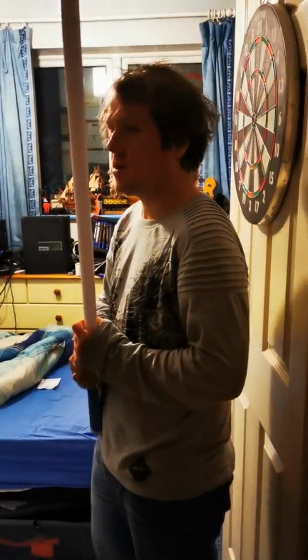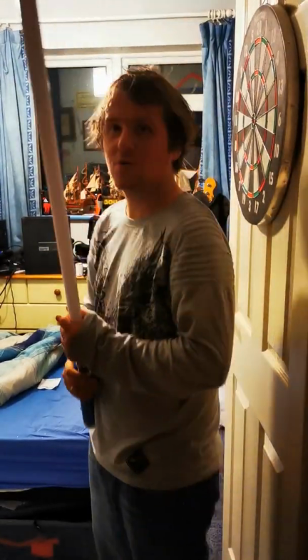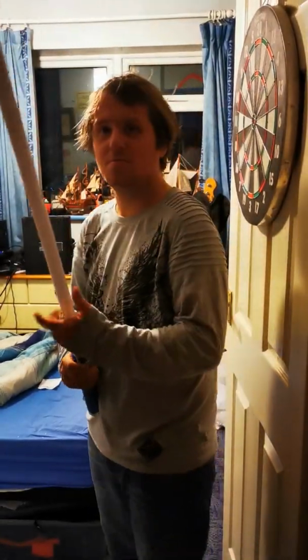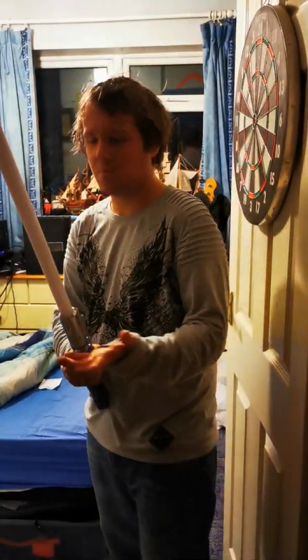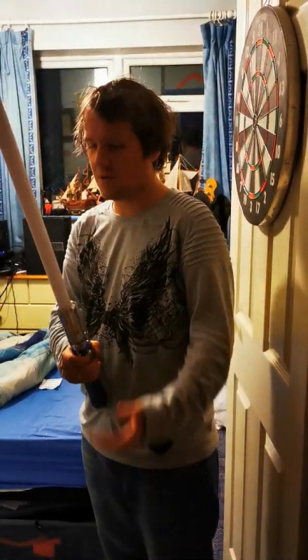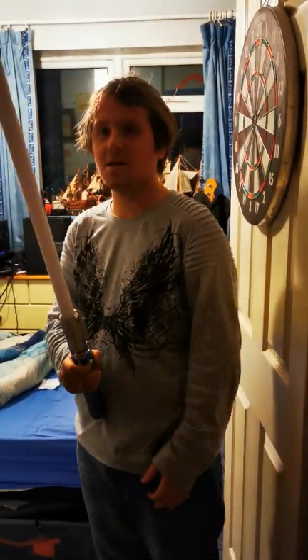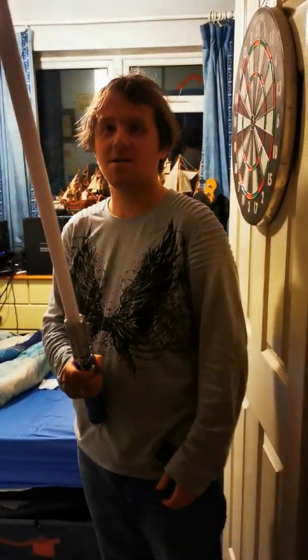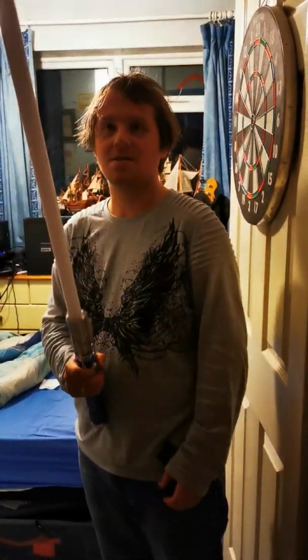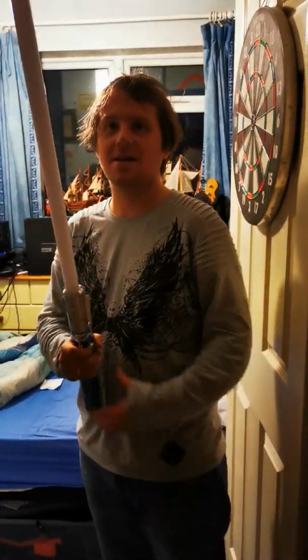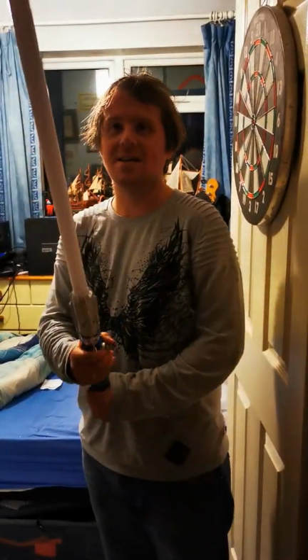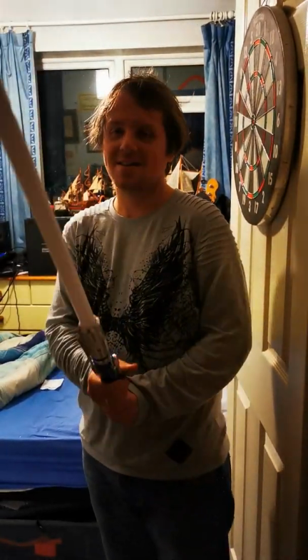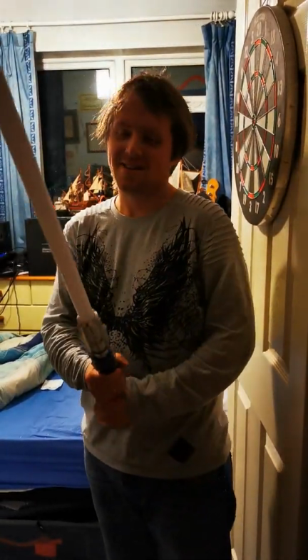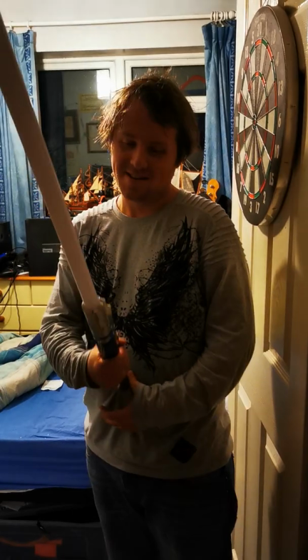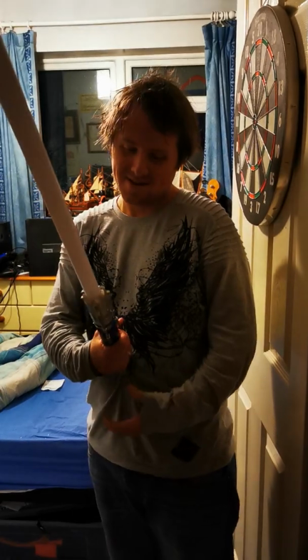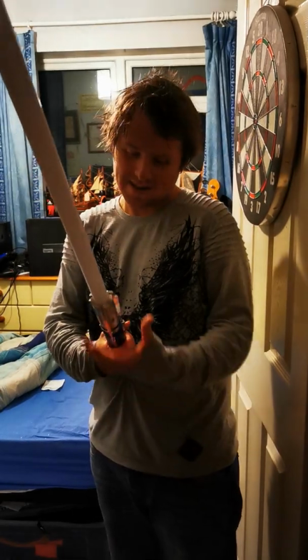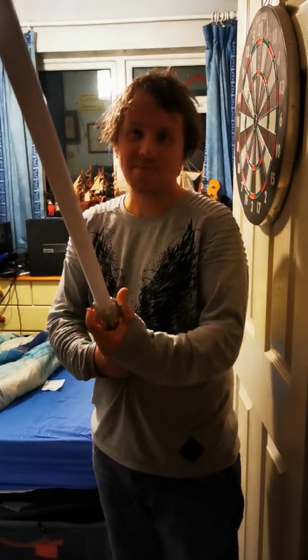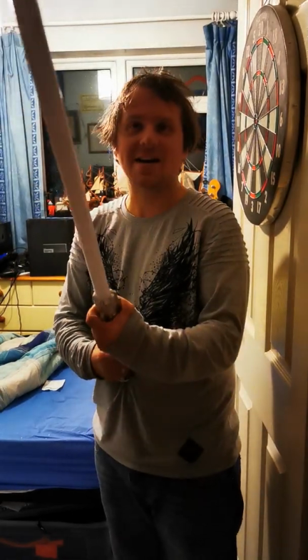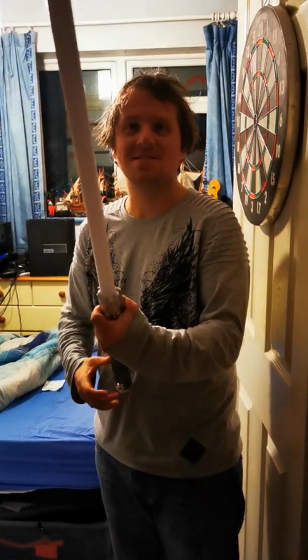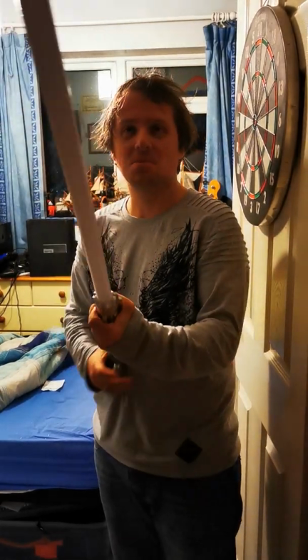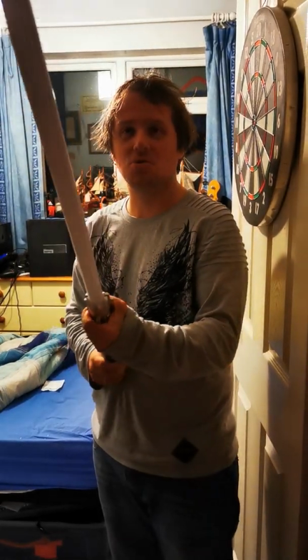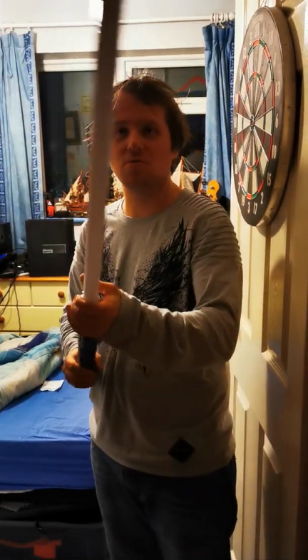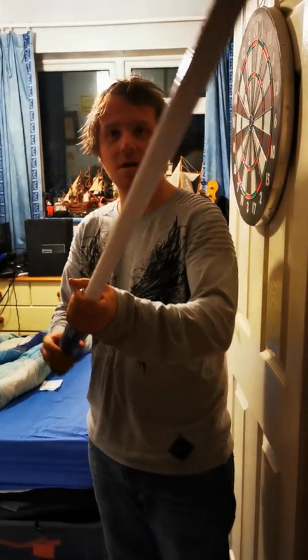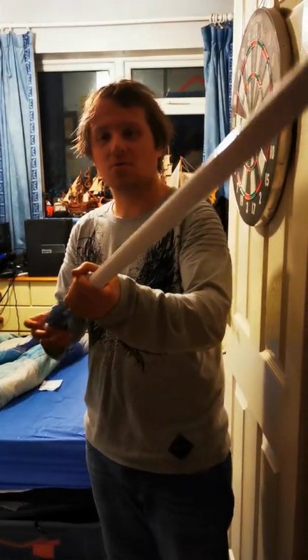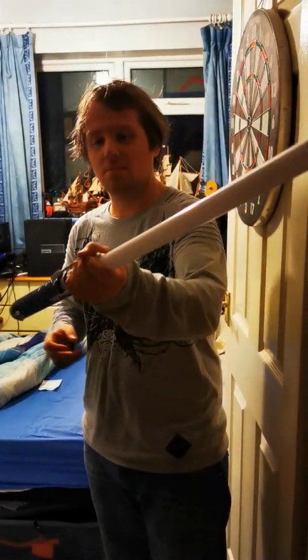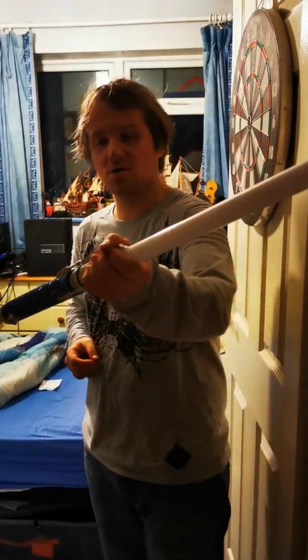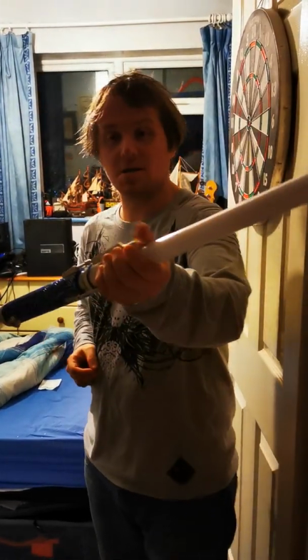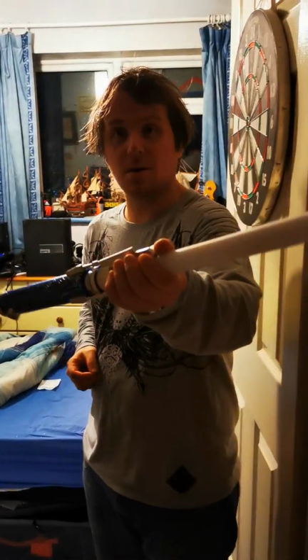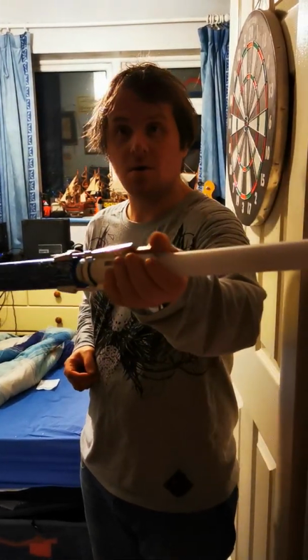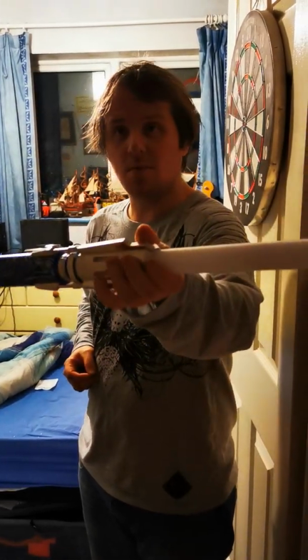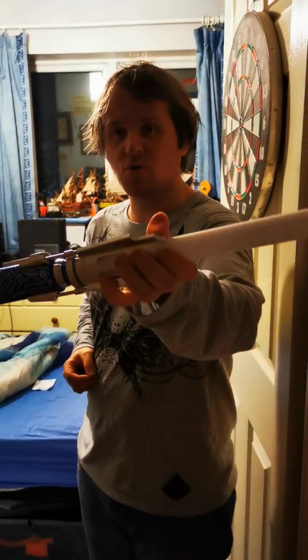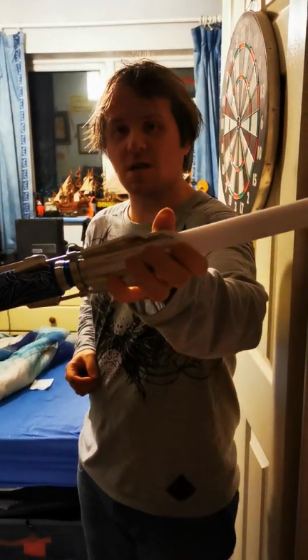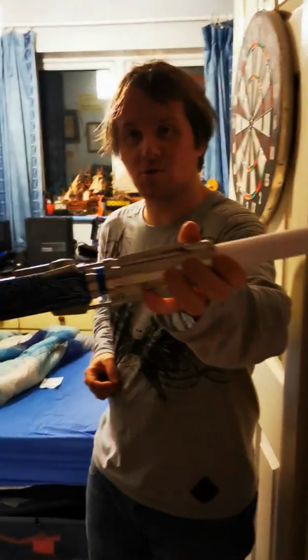Hello, welcome. Peter Pips here. Today I have in my hand the Azuri Grown Master Saber from Ultra Sabers.